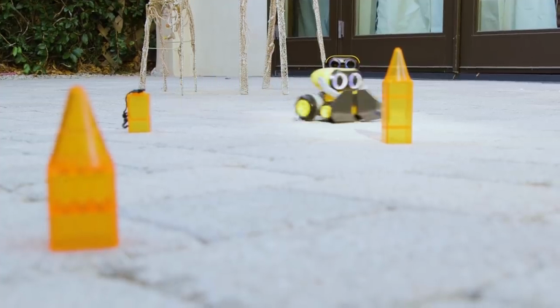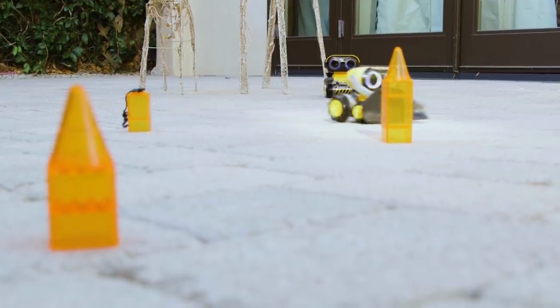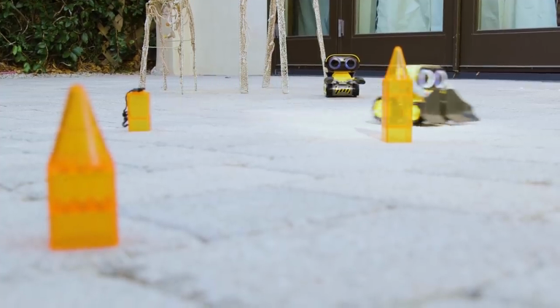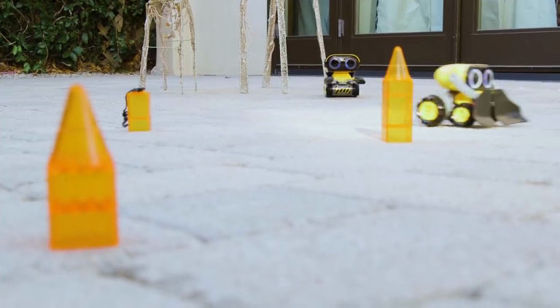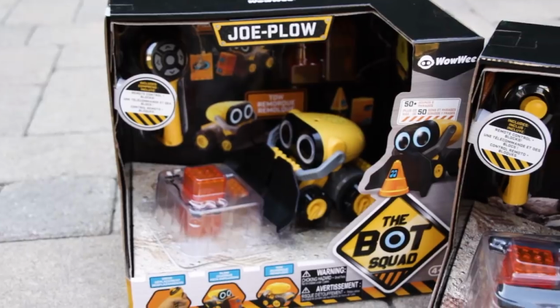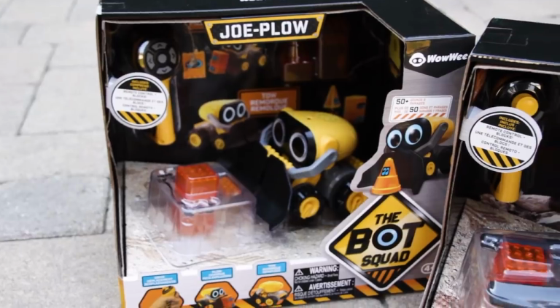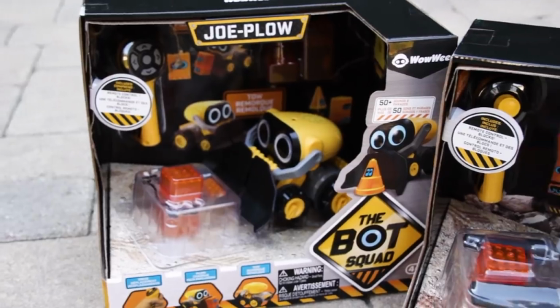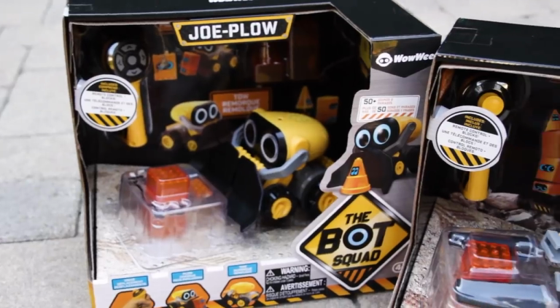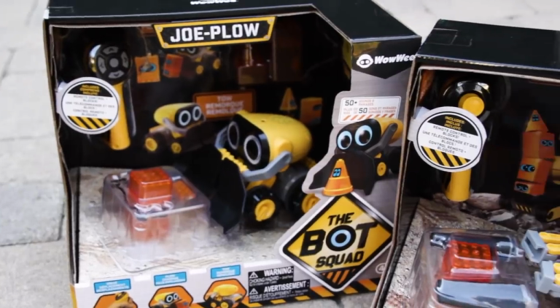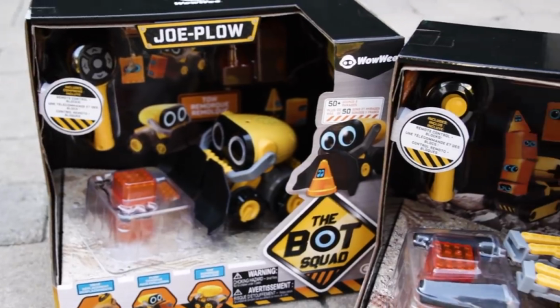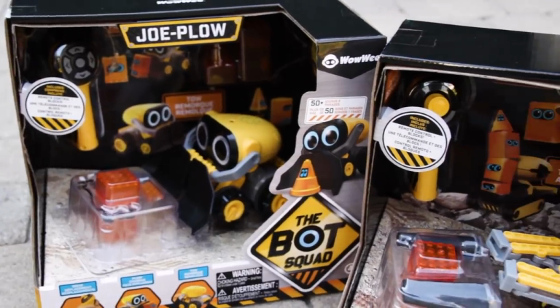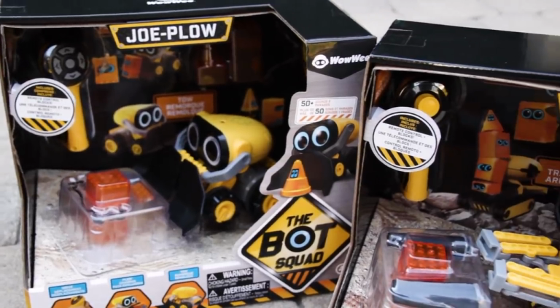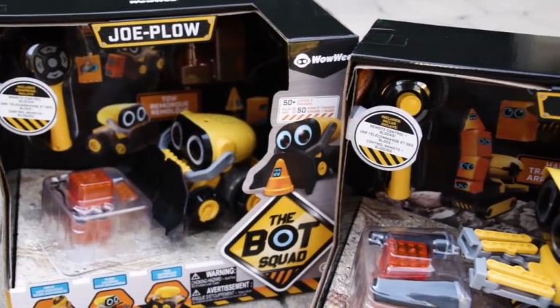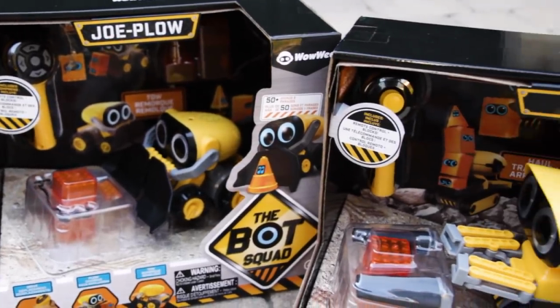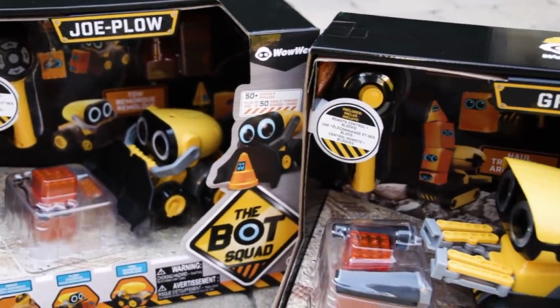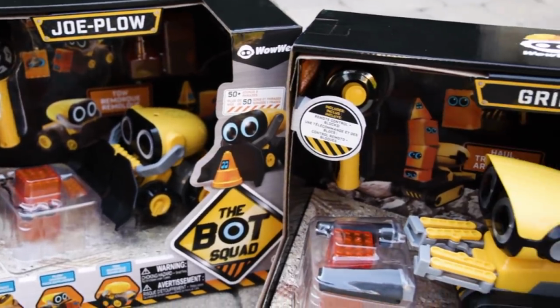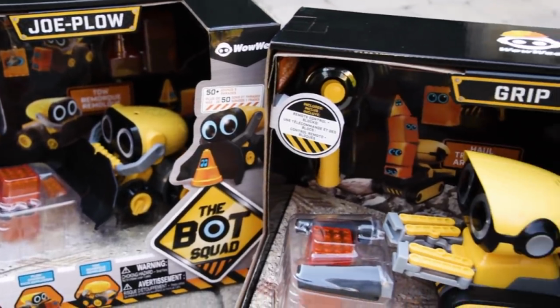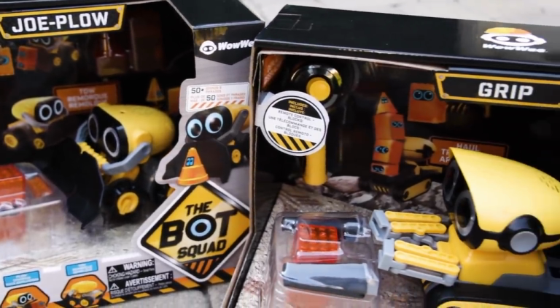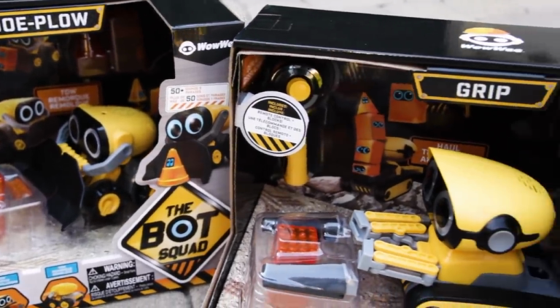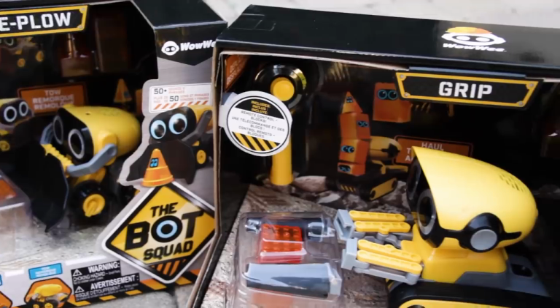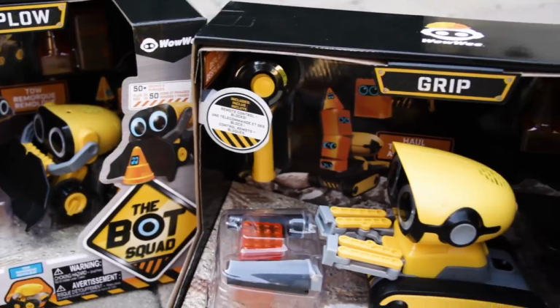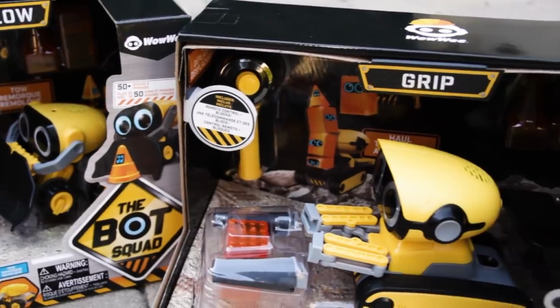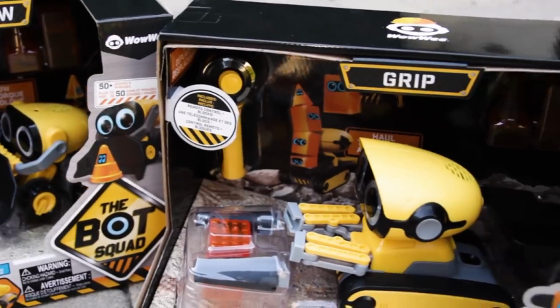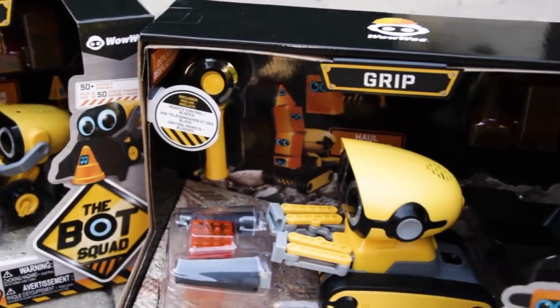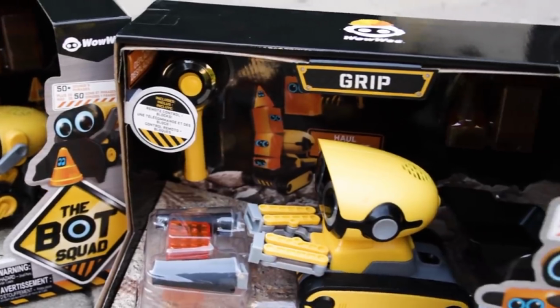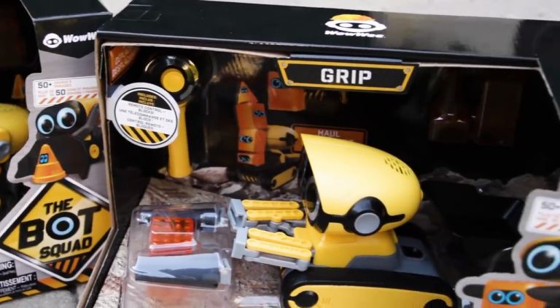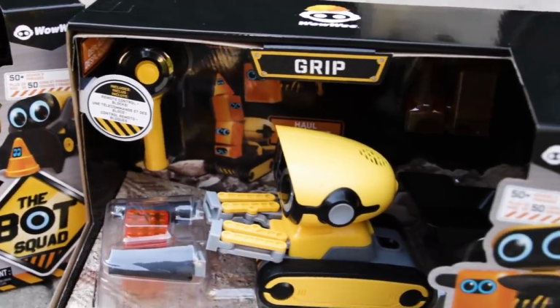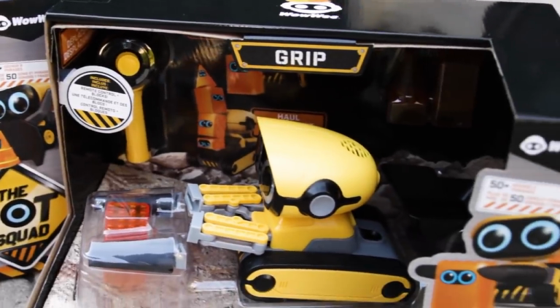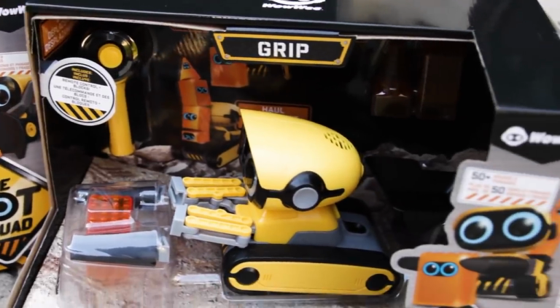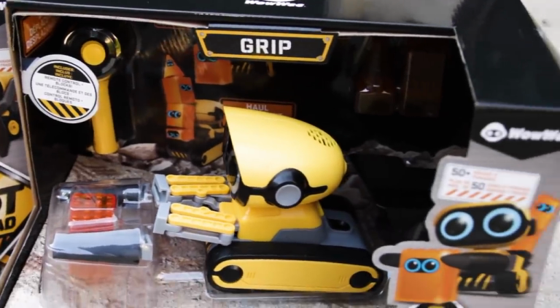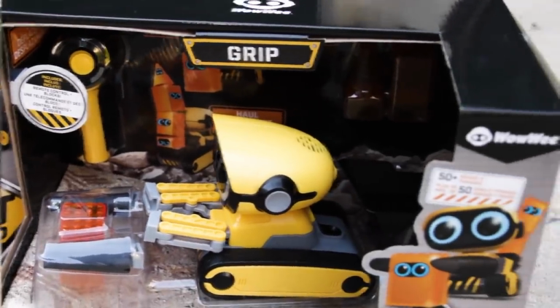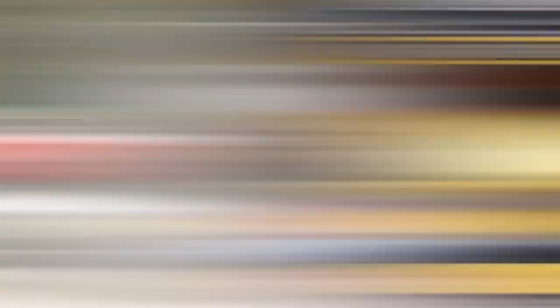Click the link in the description box for more information on how to order the Wowee Bot Squad for your little one.